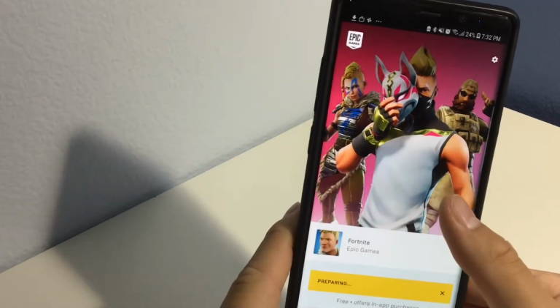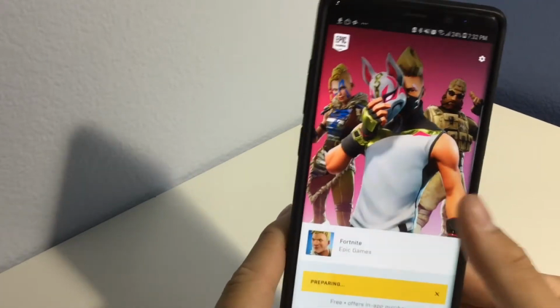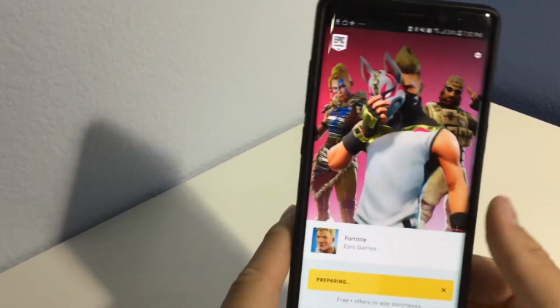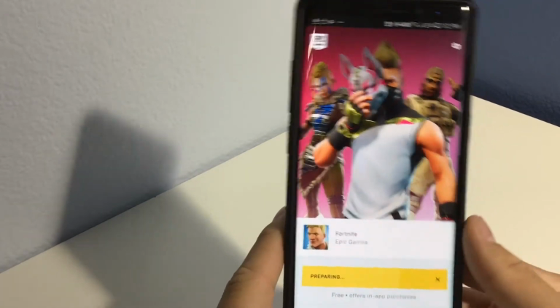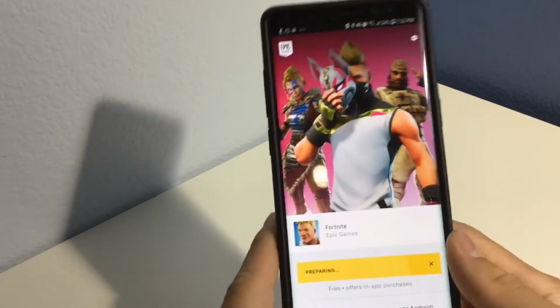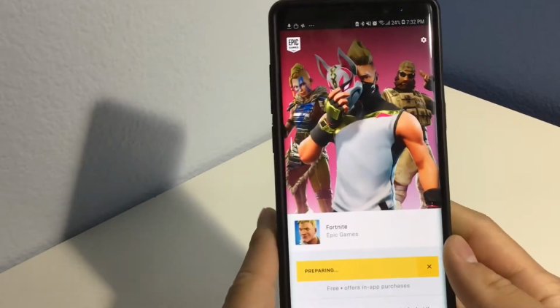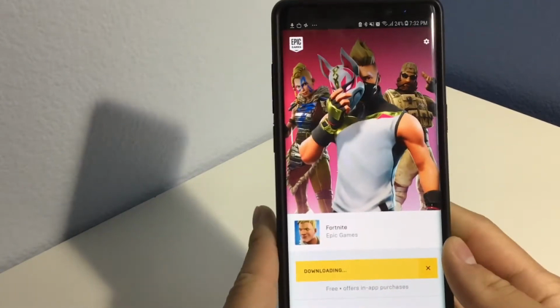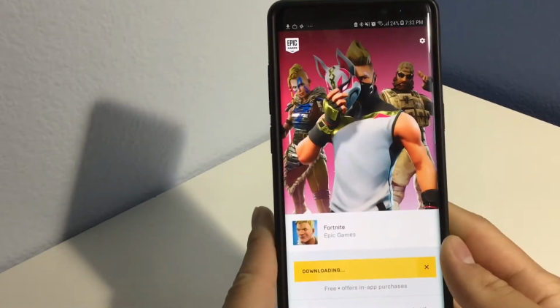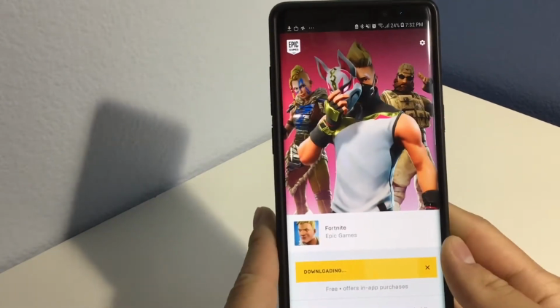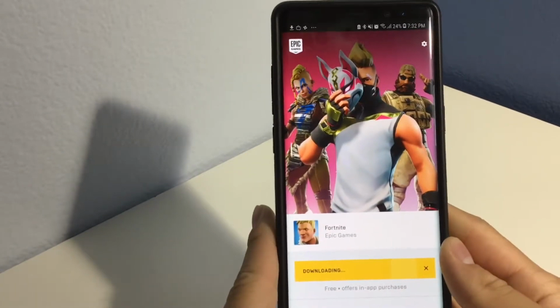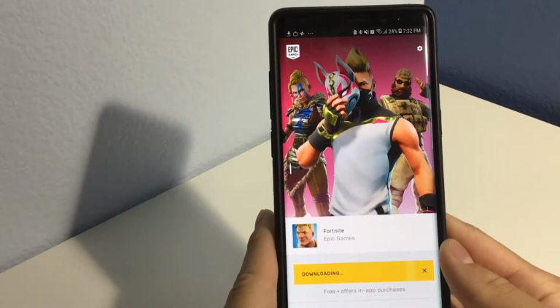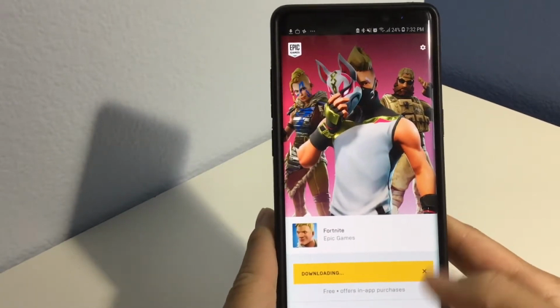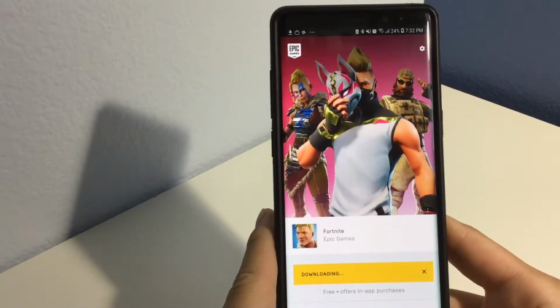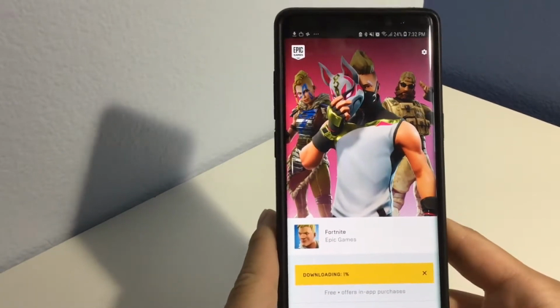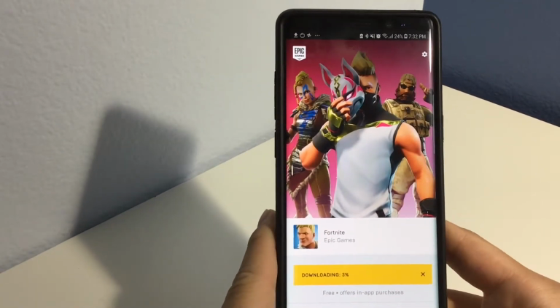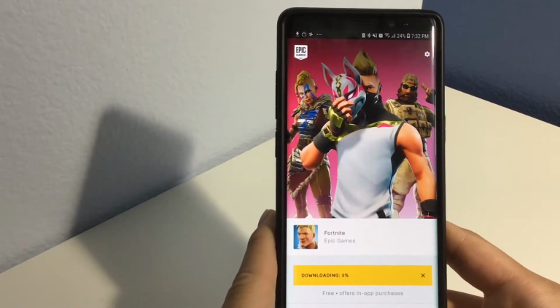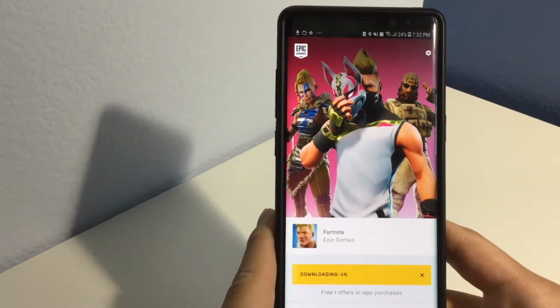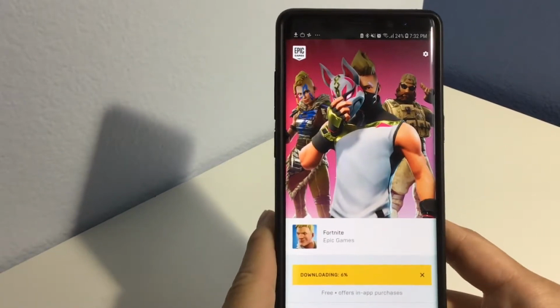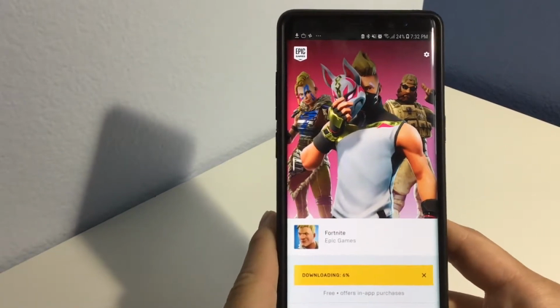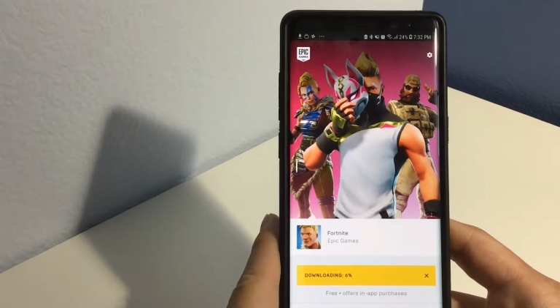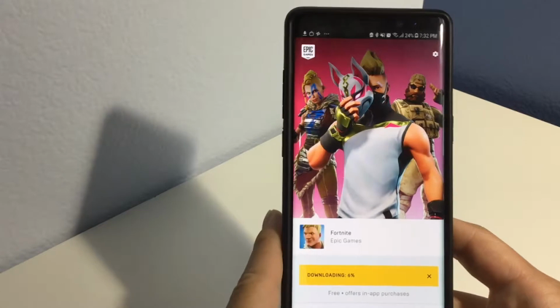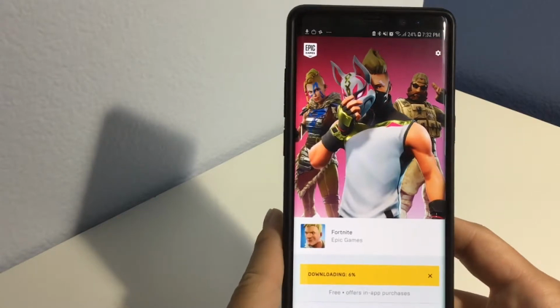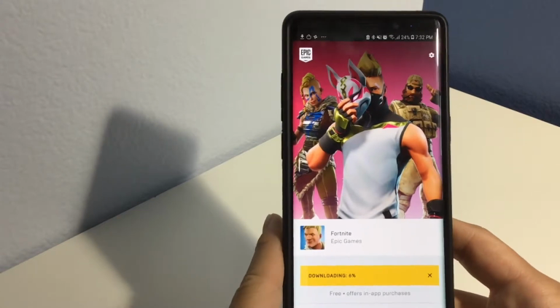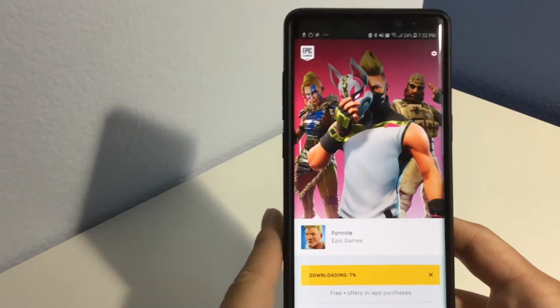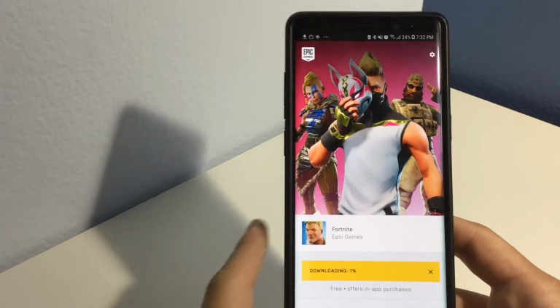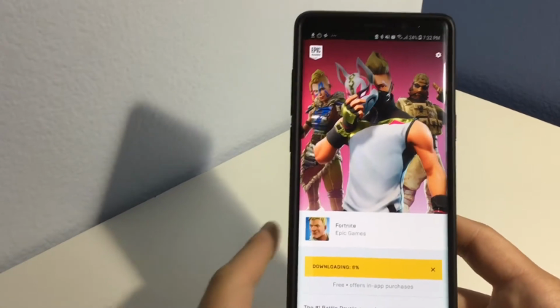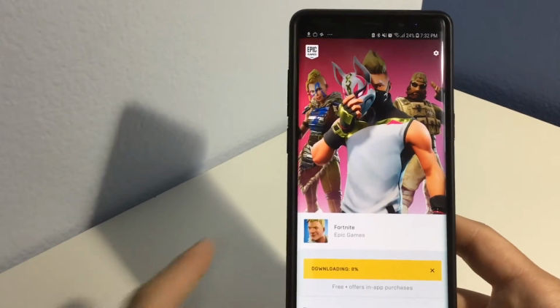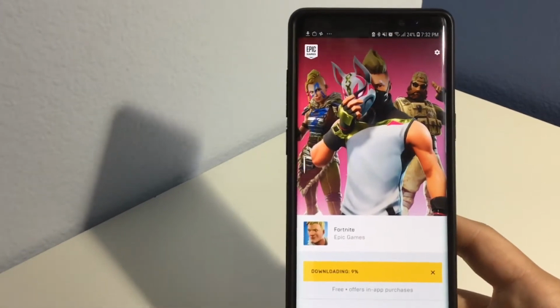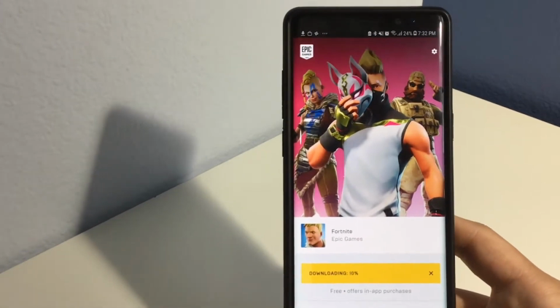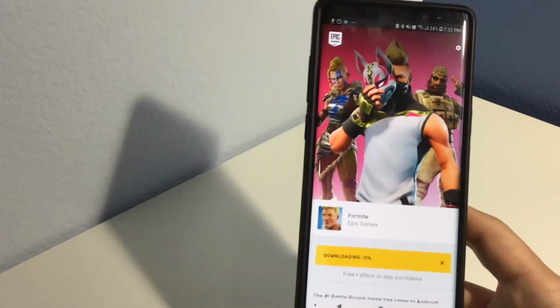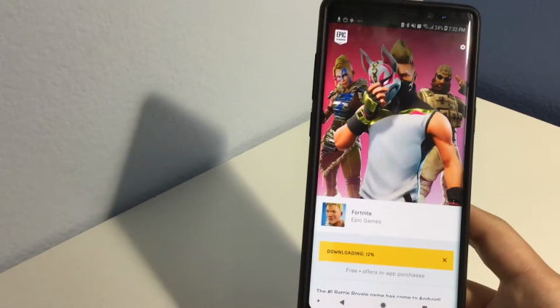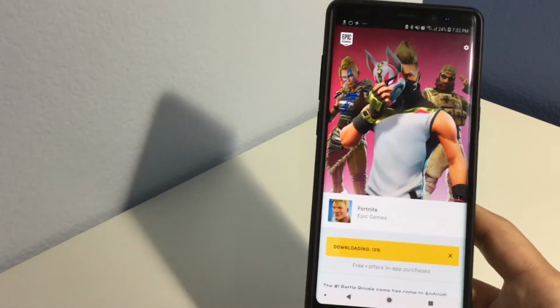And here it is — it is downloading Fortnite right now. It's pretty simple.